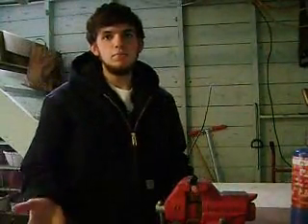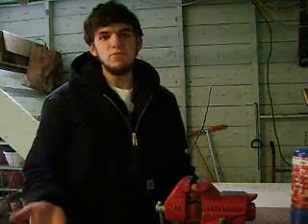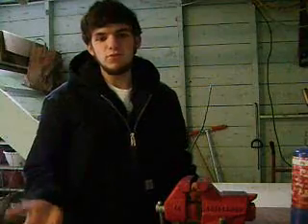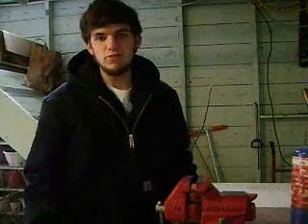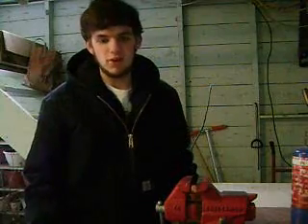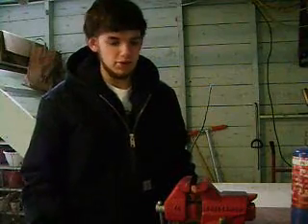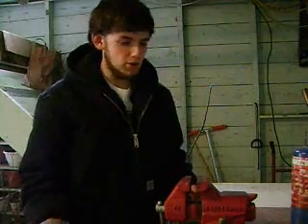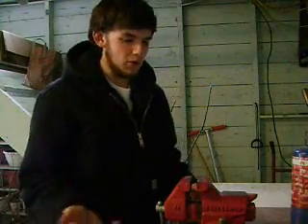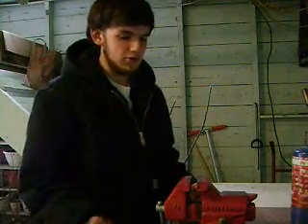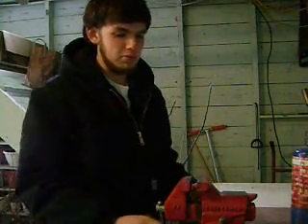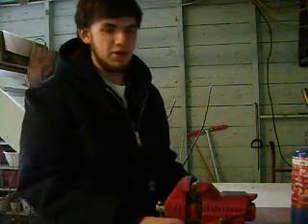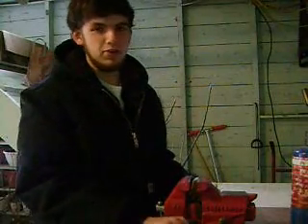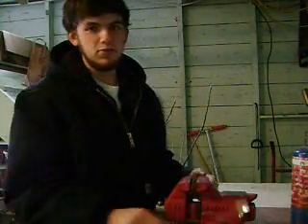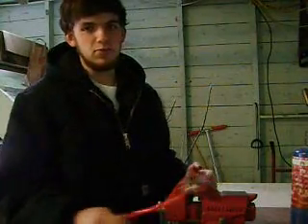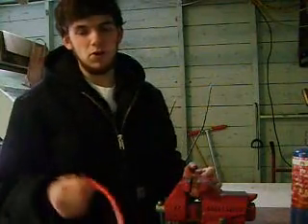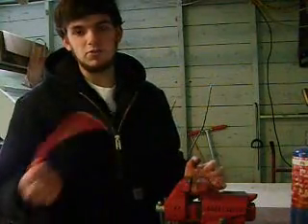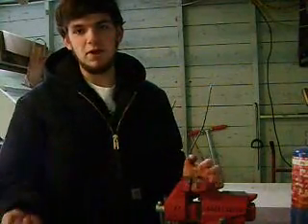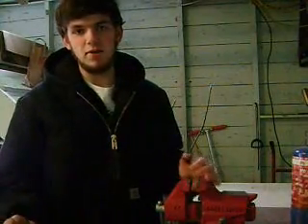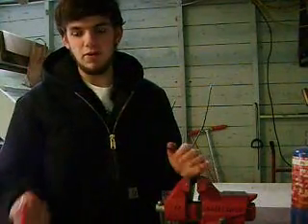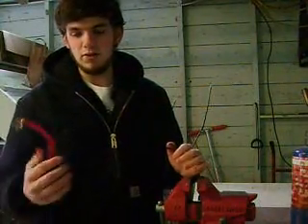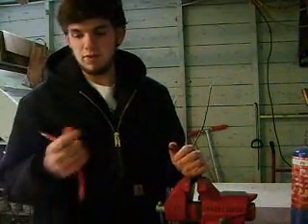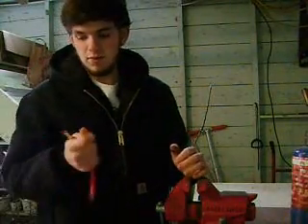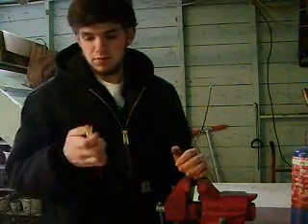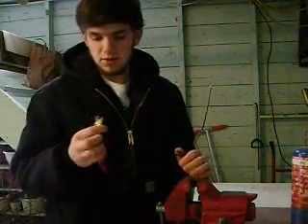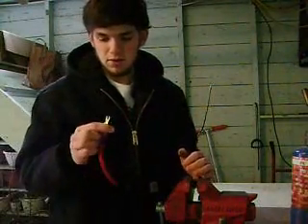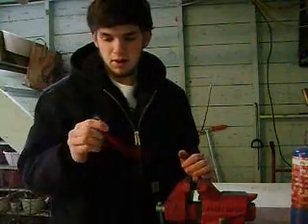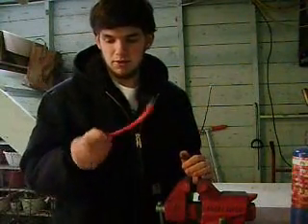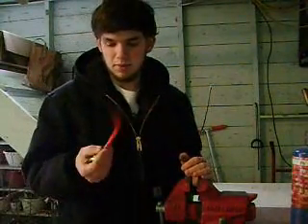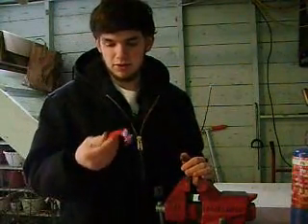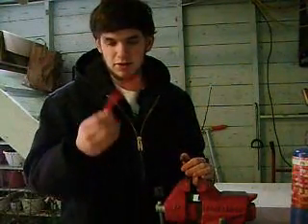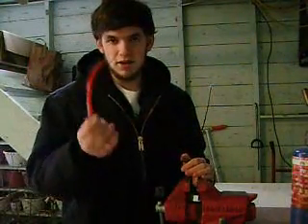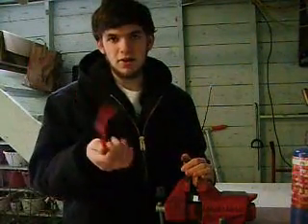Crimping versus soldering. What are some benefits? What are some downfalls? I'm going to demonstrate today.